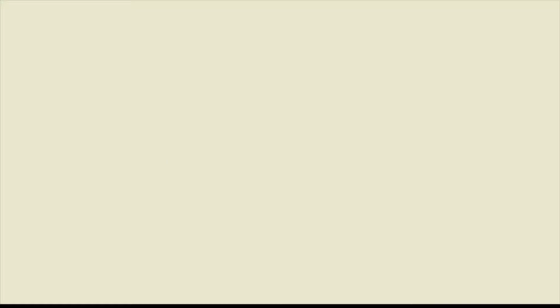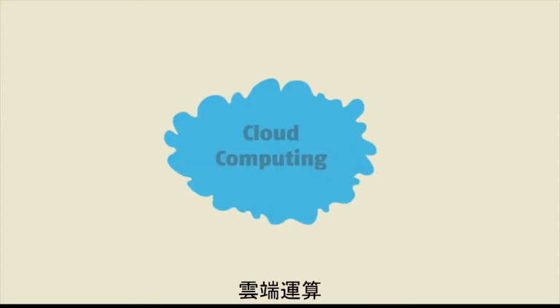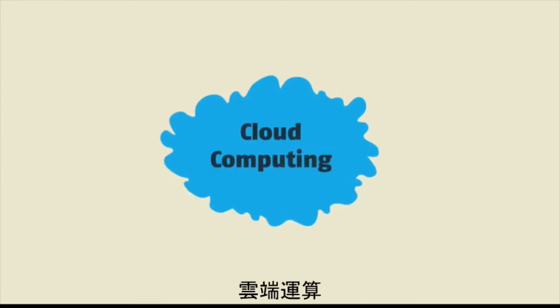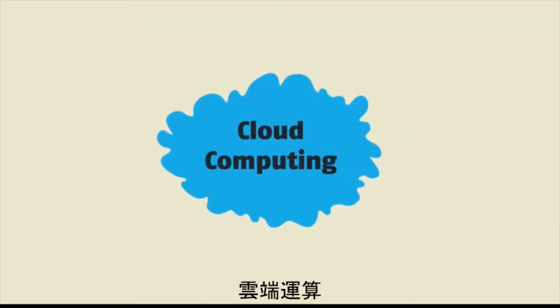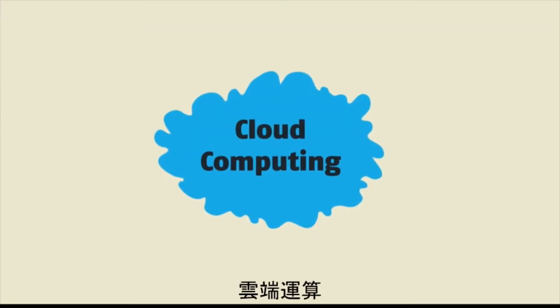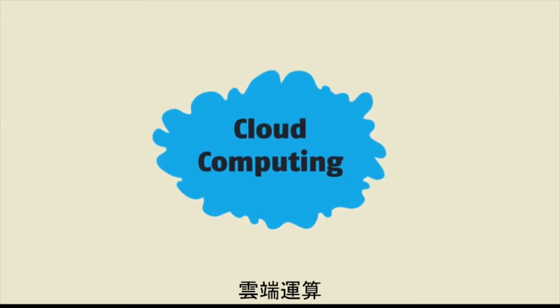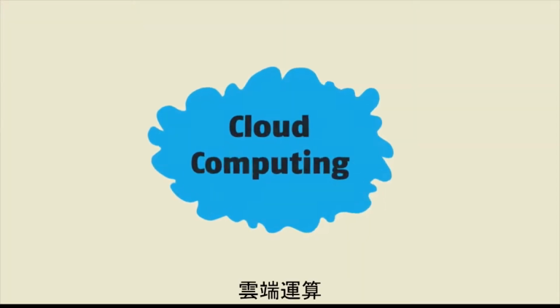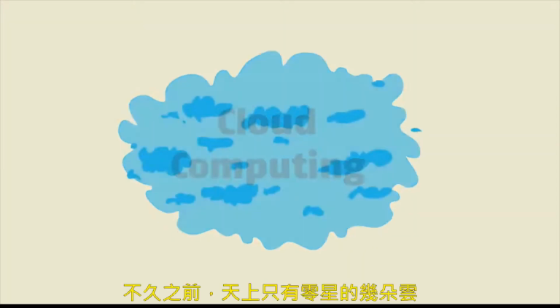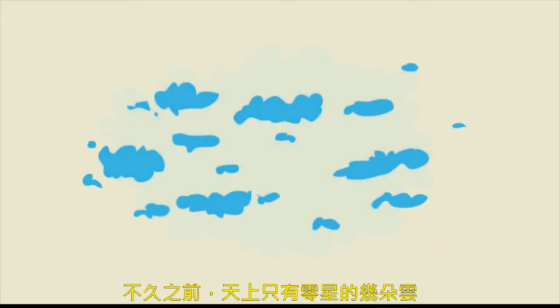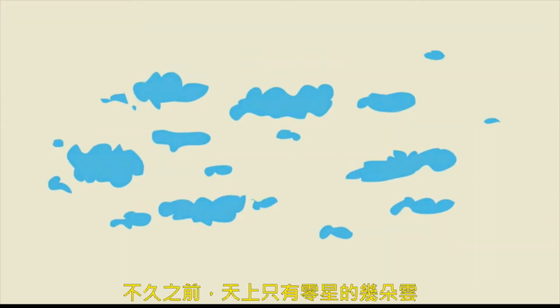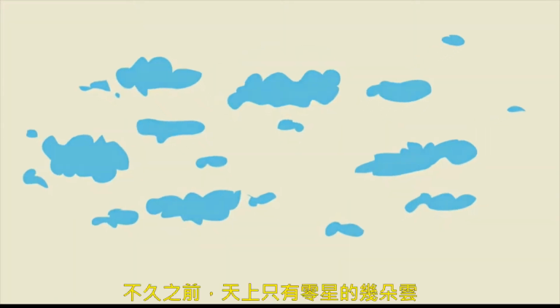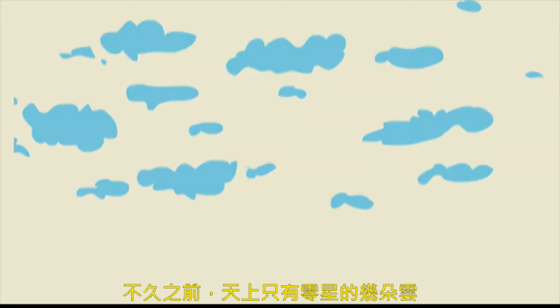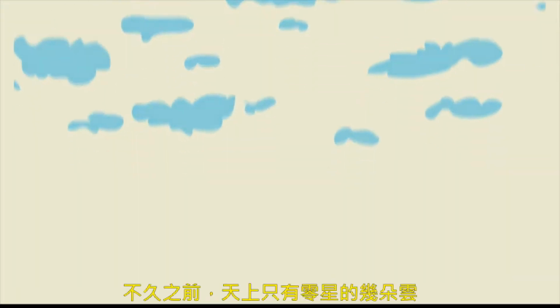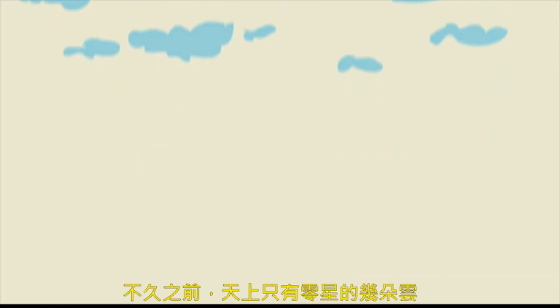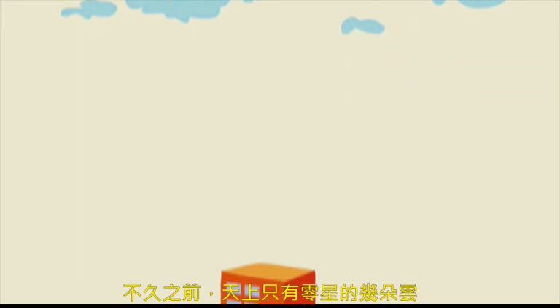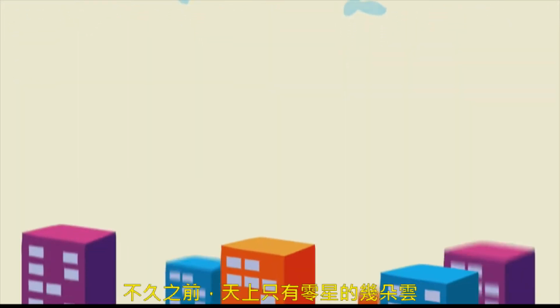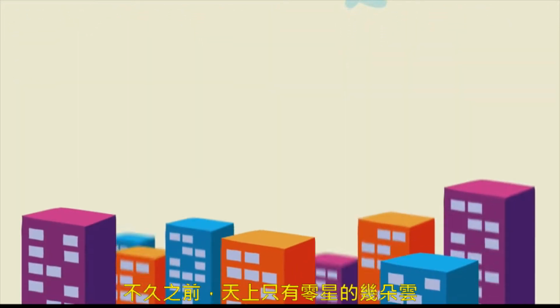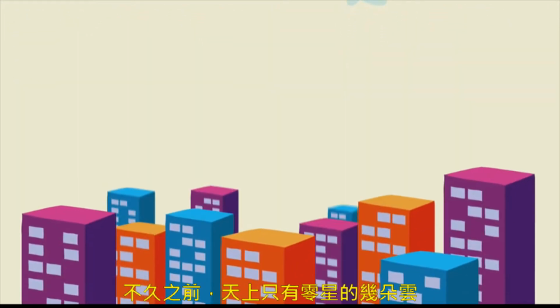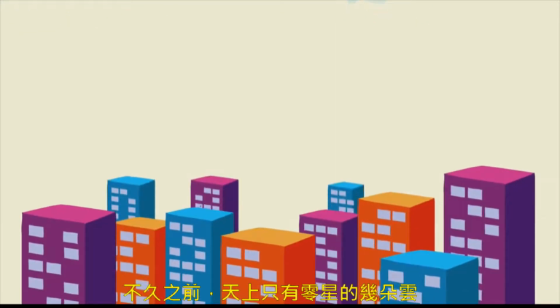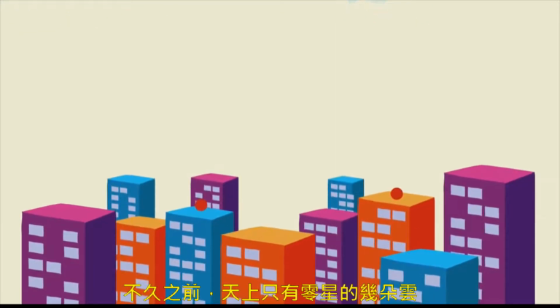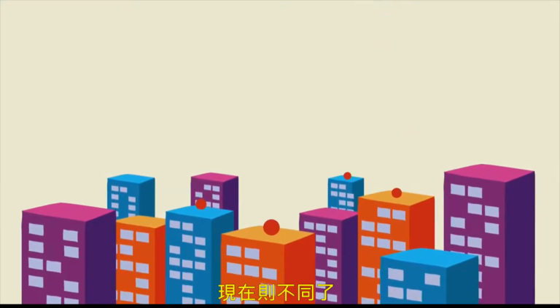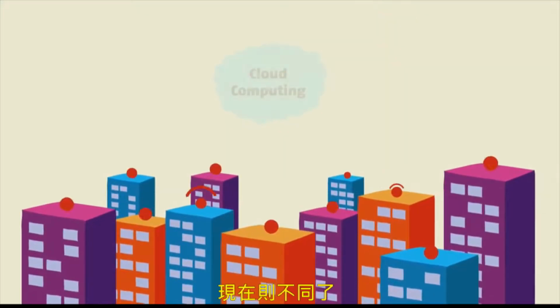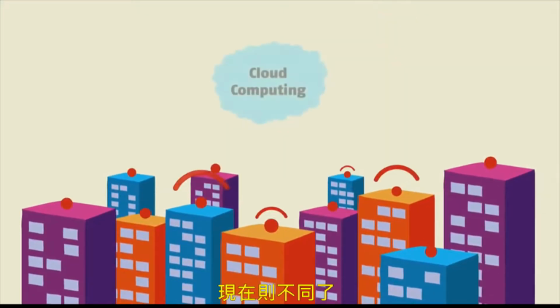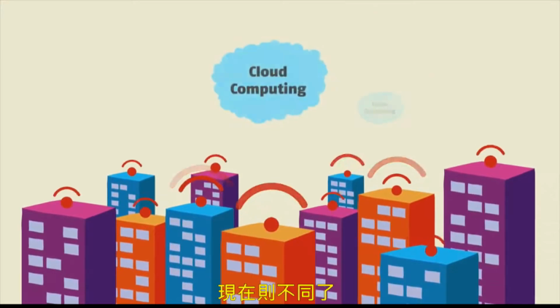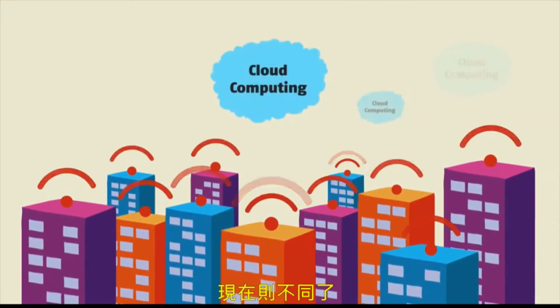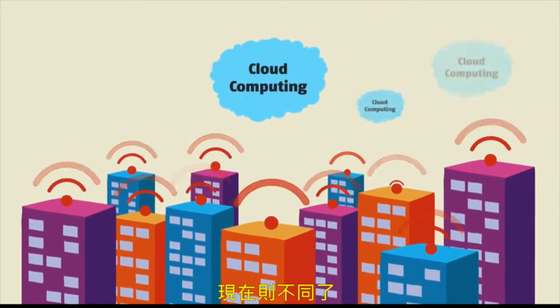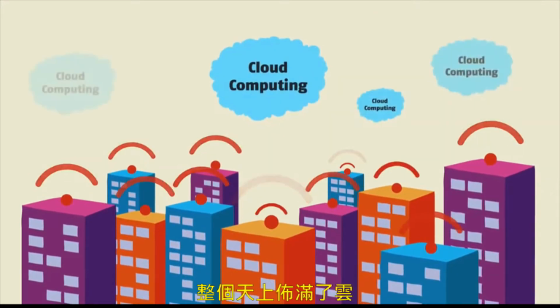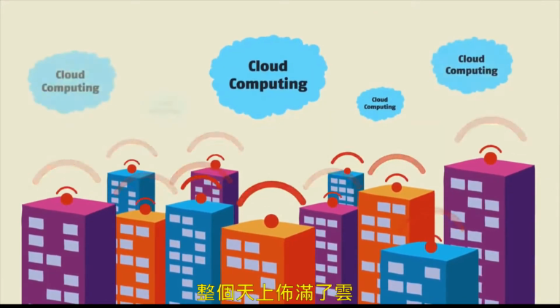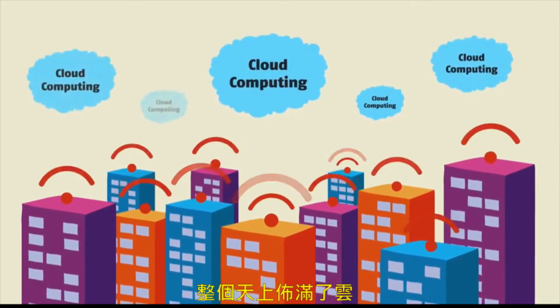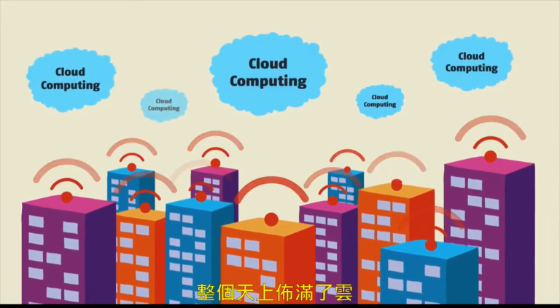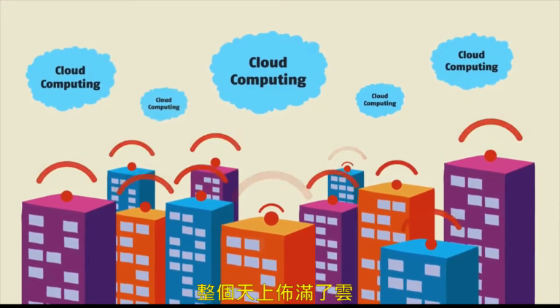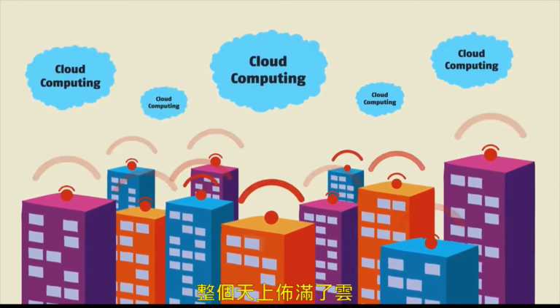Cloud computing. Not so long ago, it was just some pie in the sky. But not anymore. Now, it's everywhere.